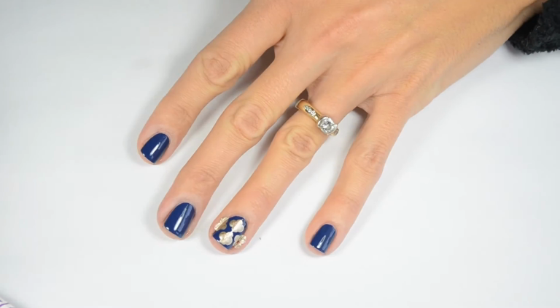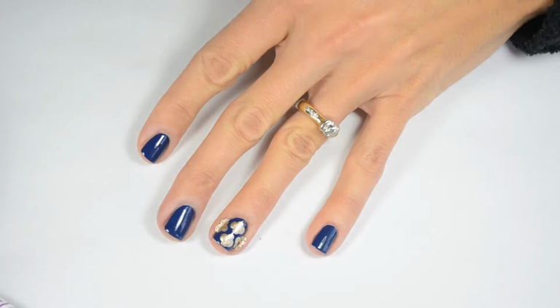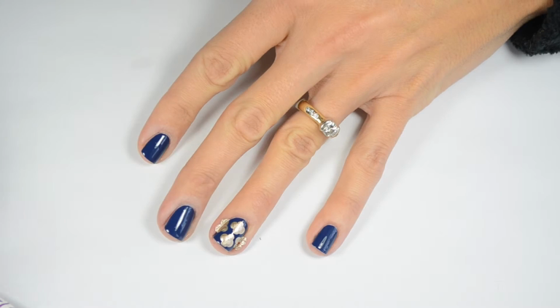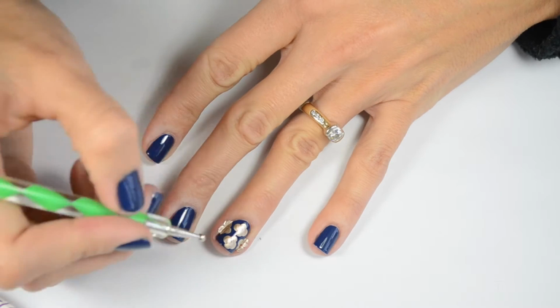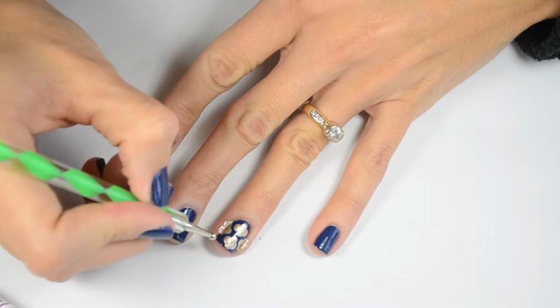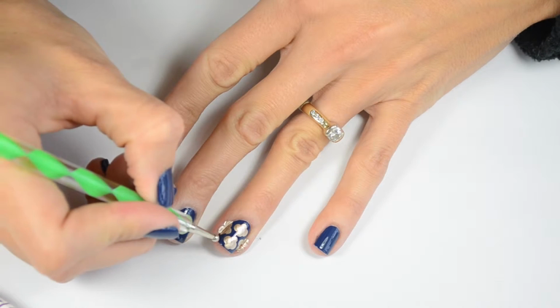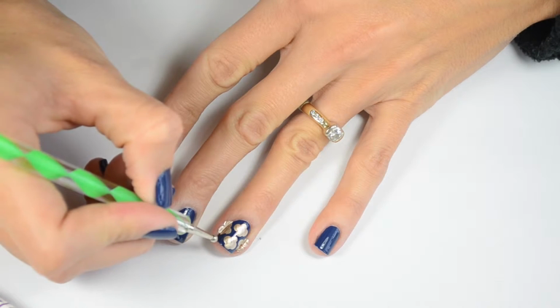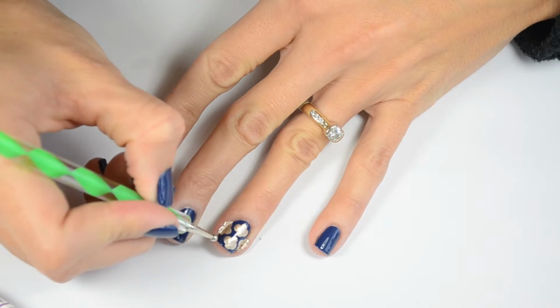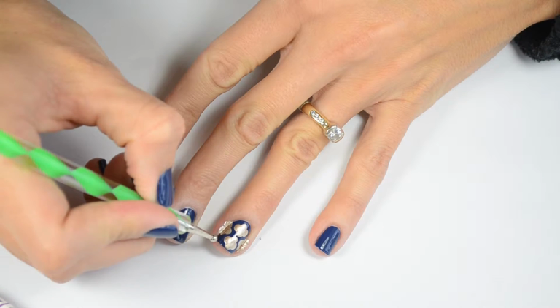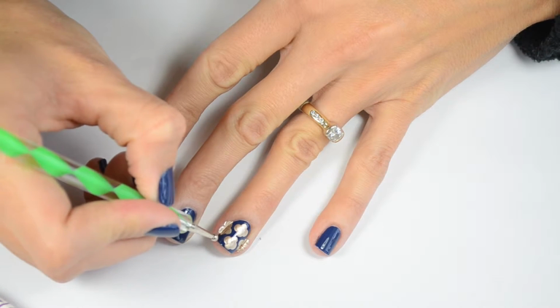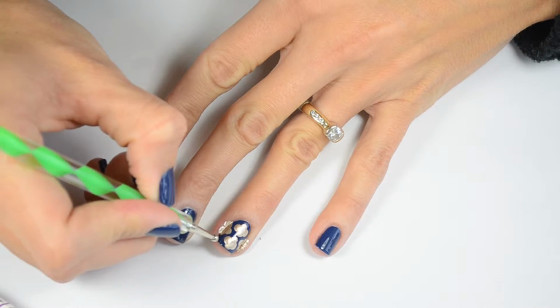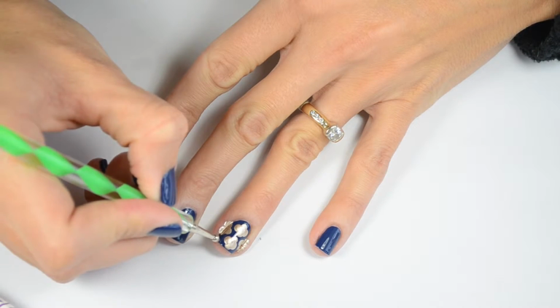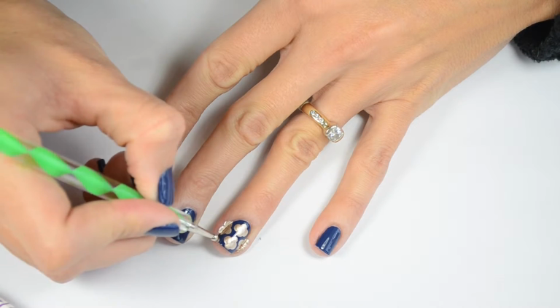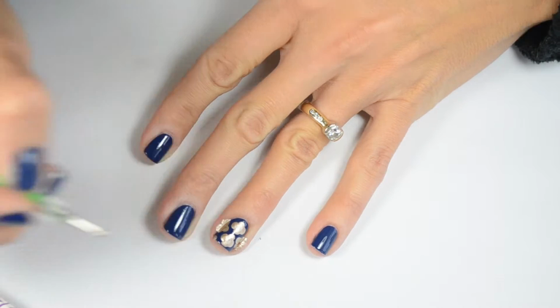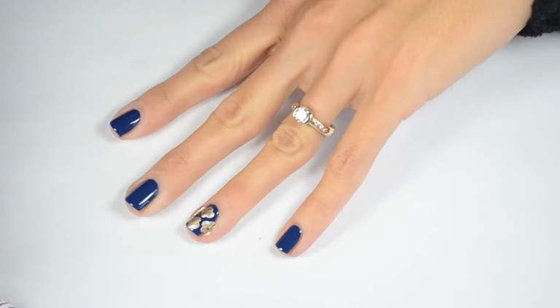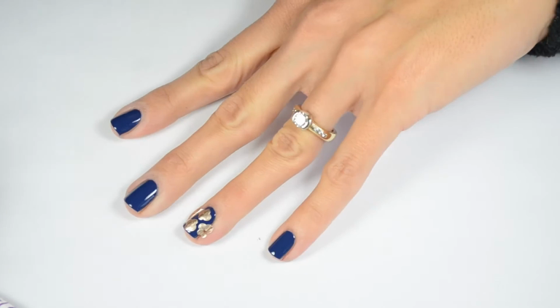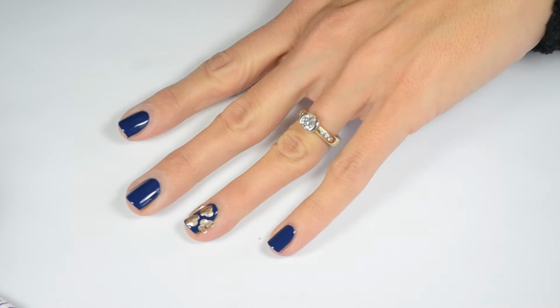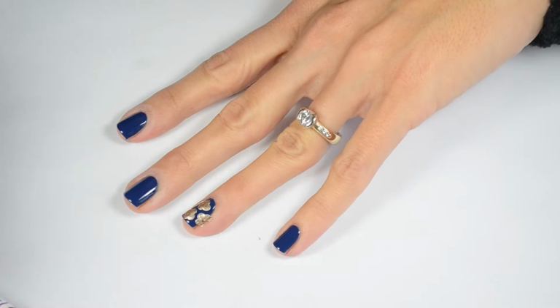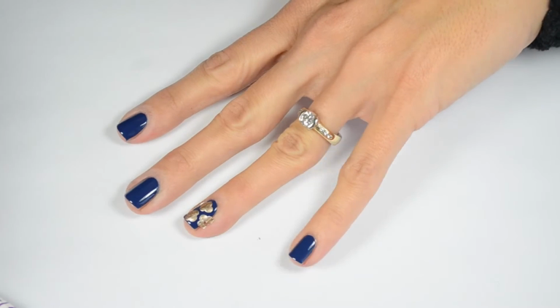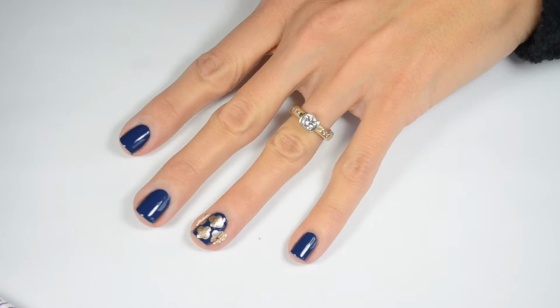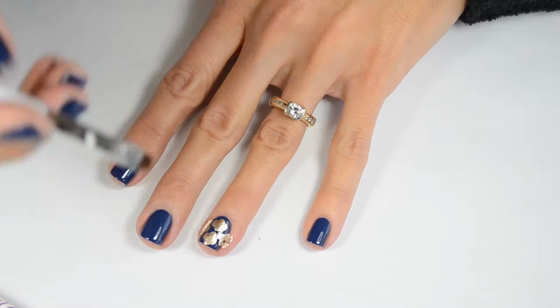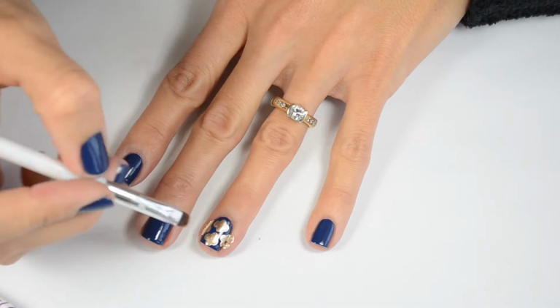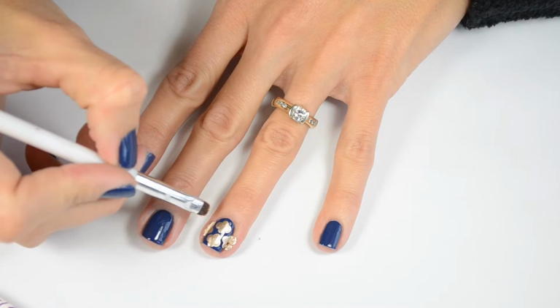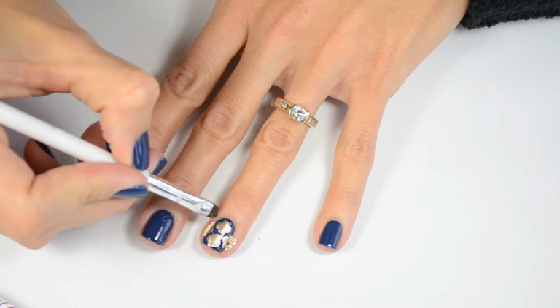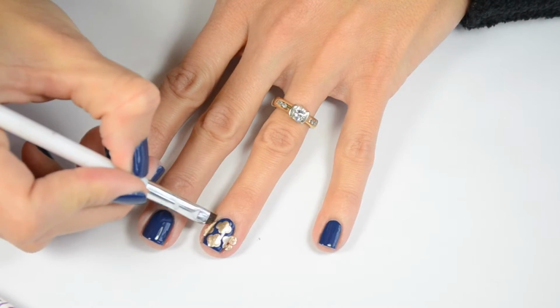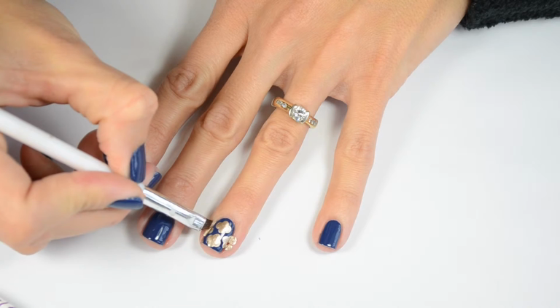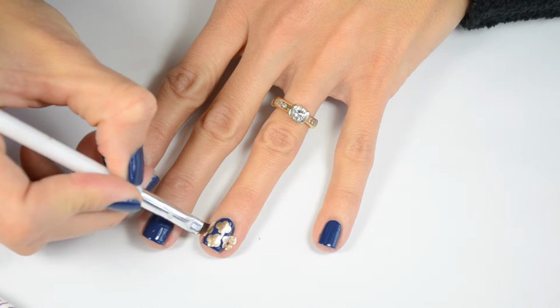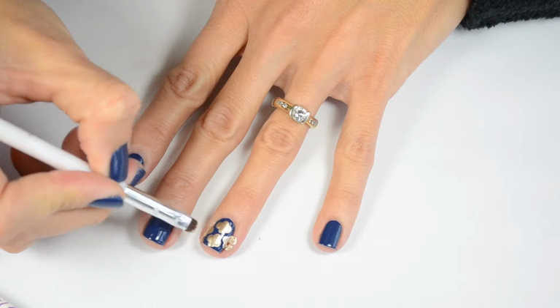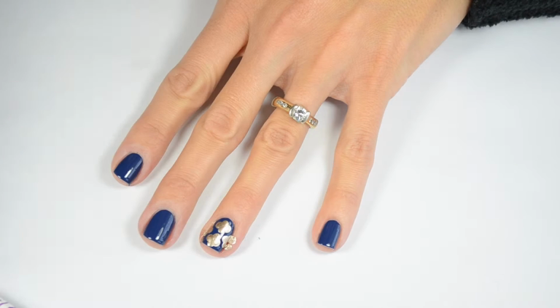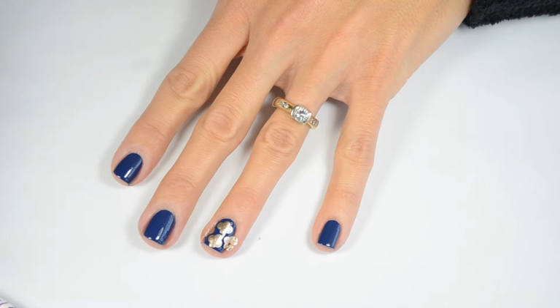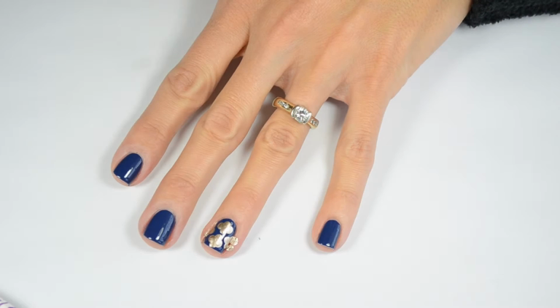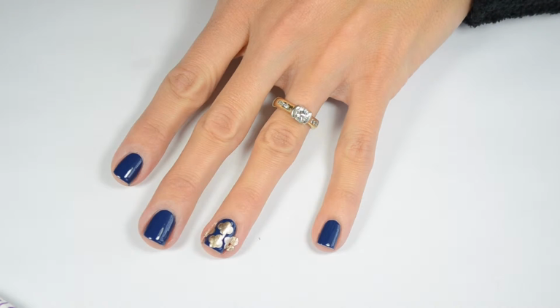And of course, some polish is going to get on your skin when you do the outside, and that's okay. You just get a clean-up brush and some acetone and clean it up.